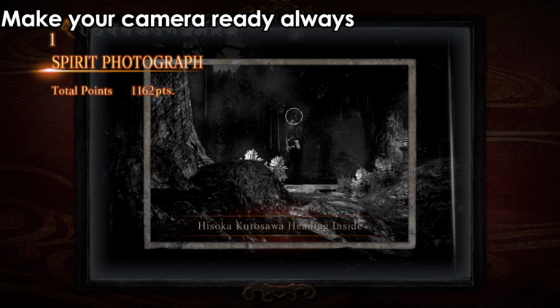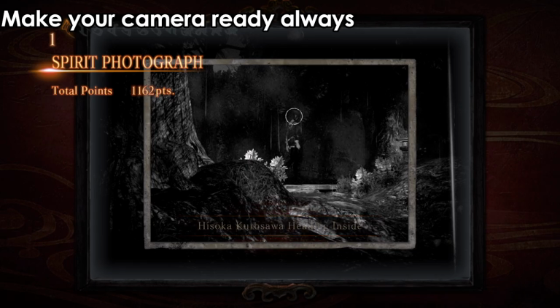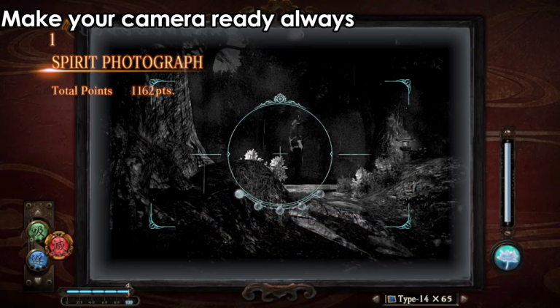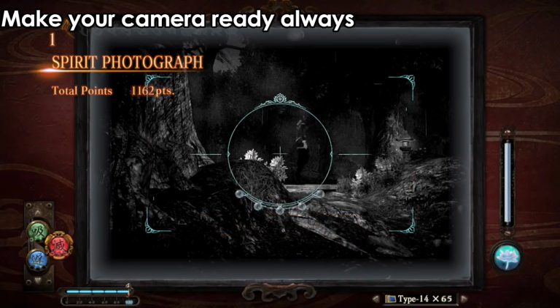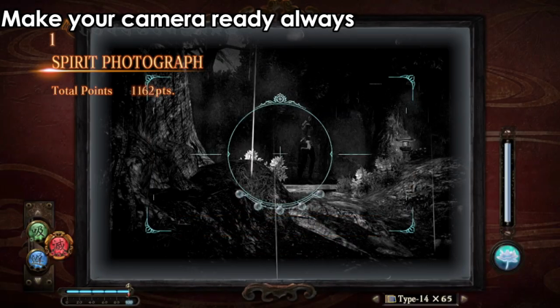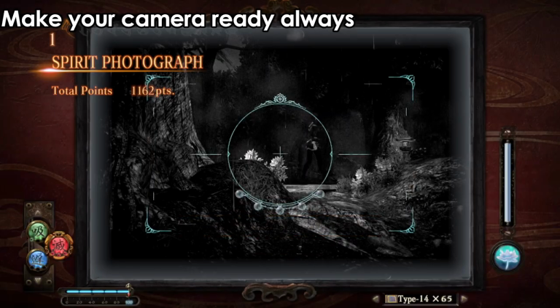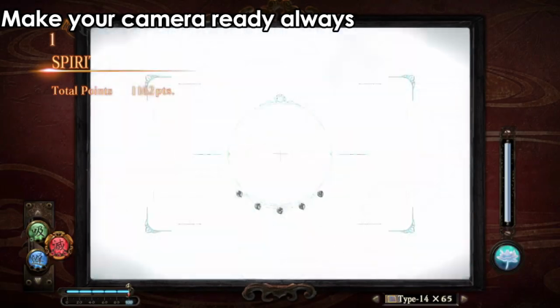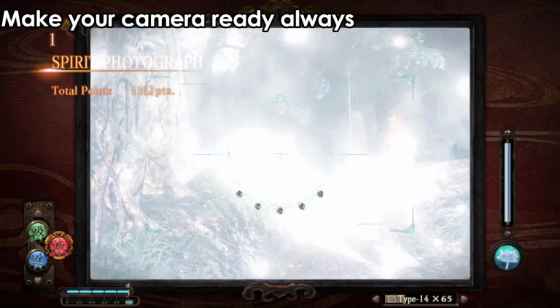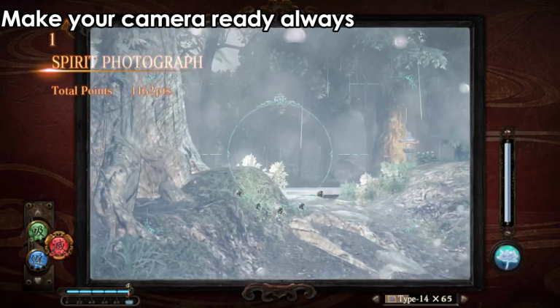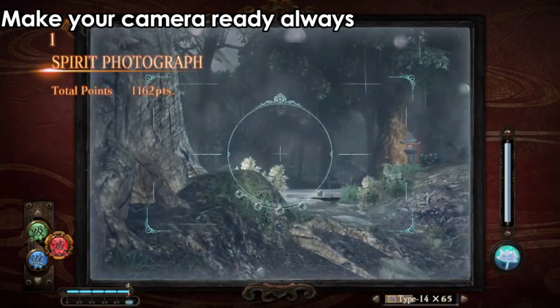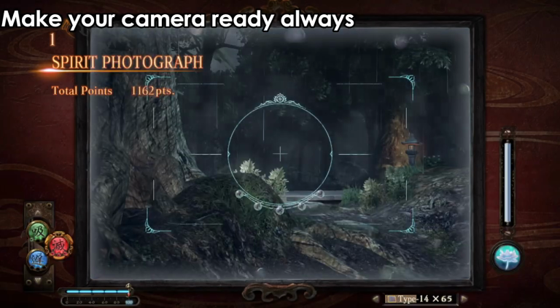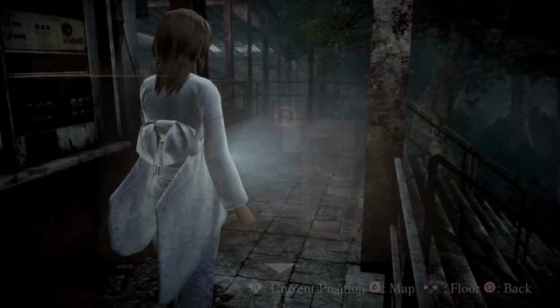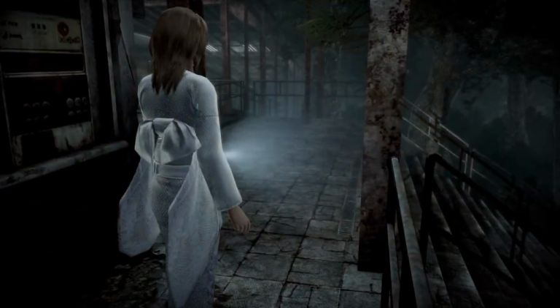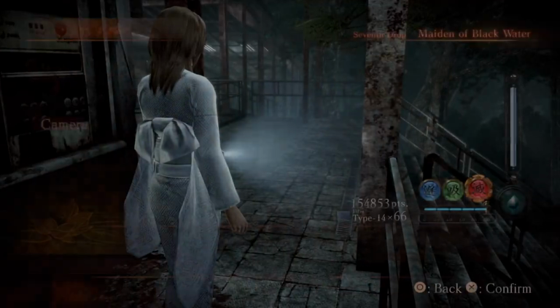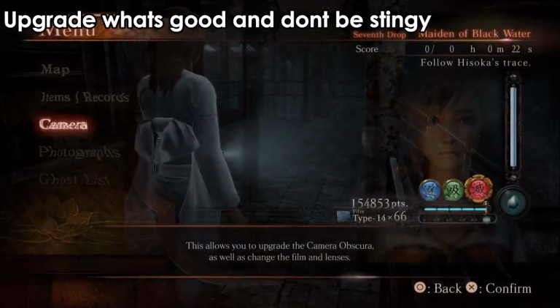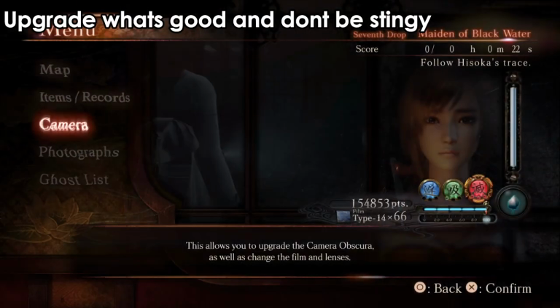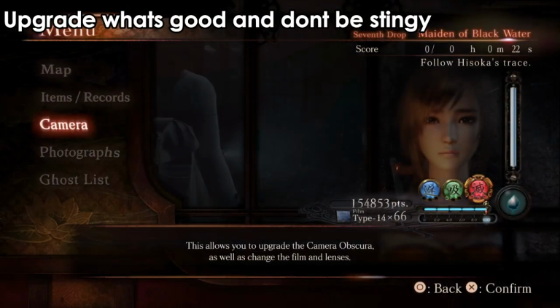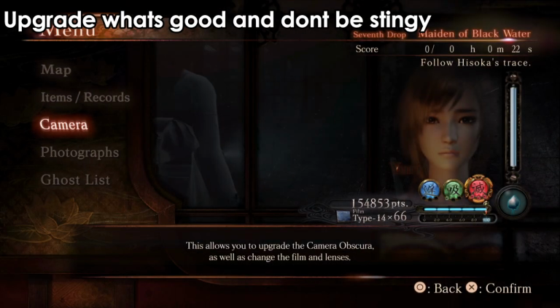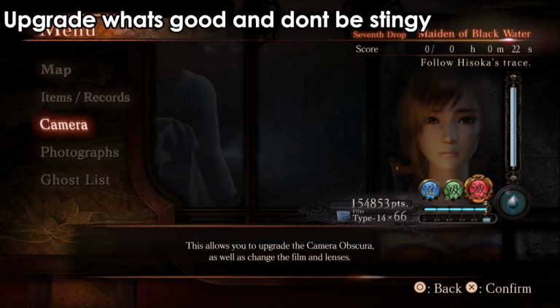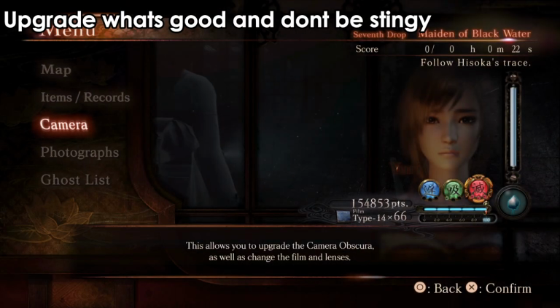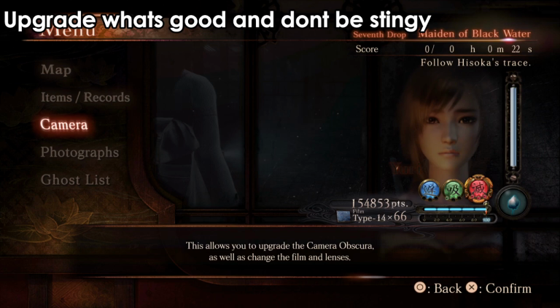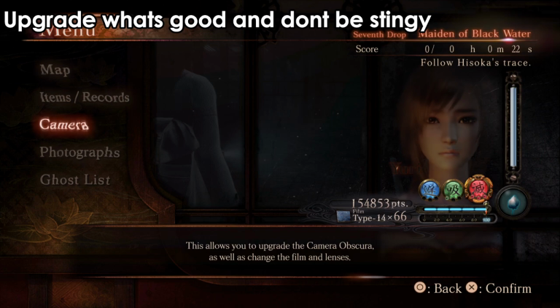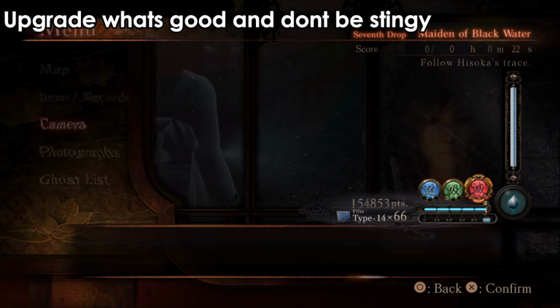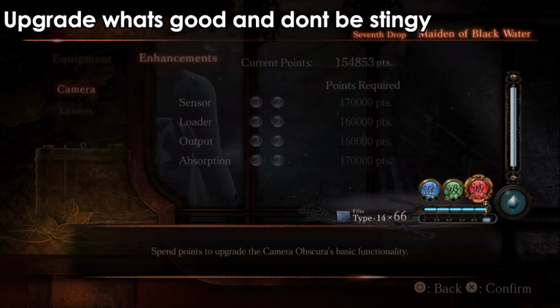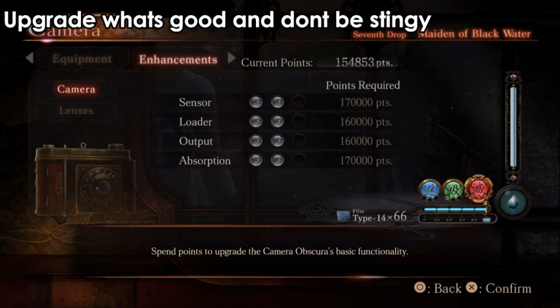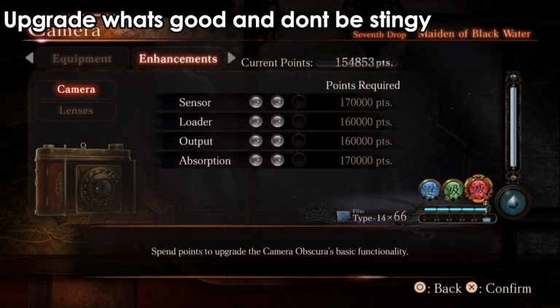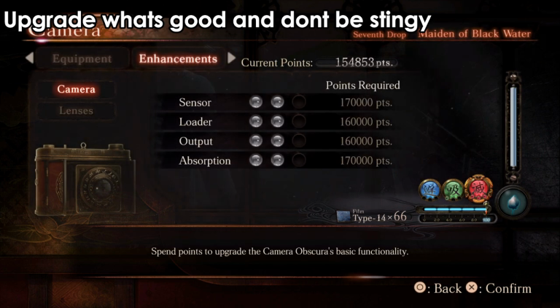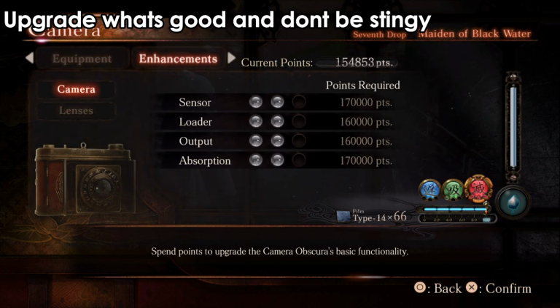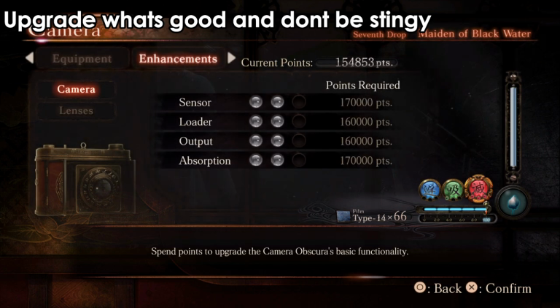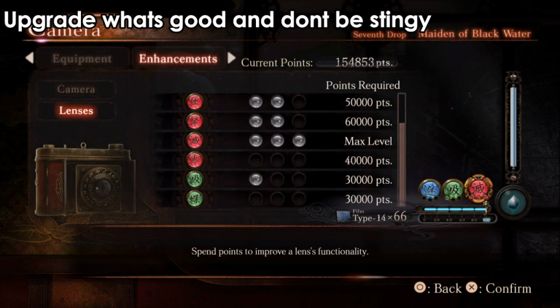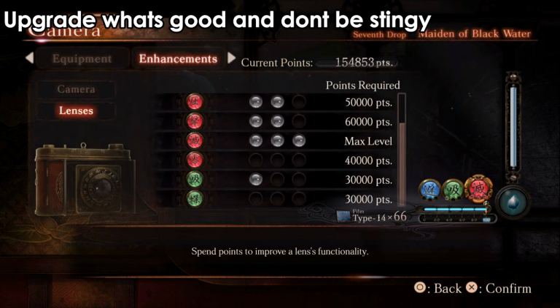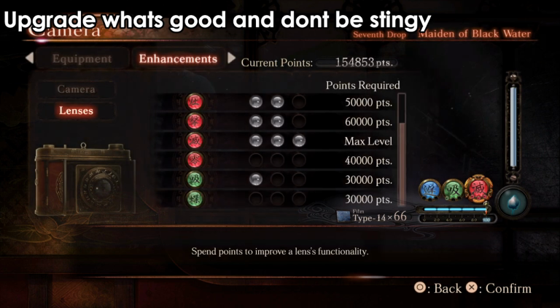The game will tell you something is up with the icons or the signs. Pick up the camera and take pictures.